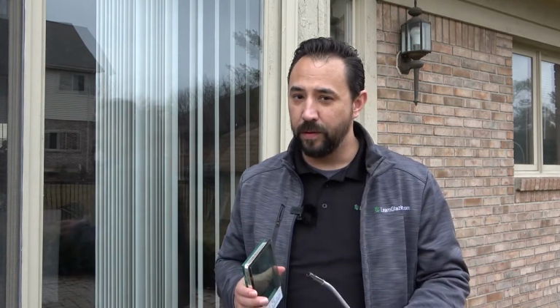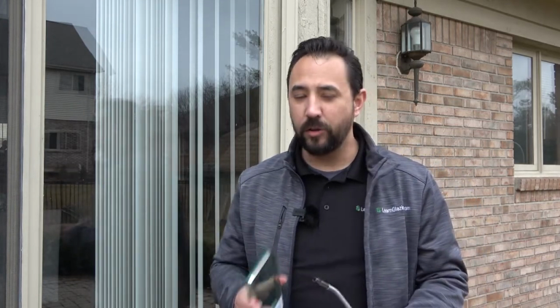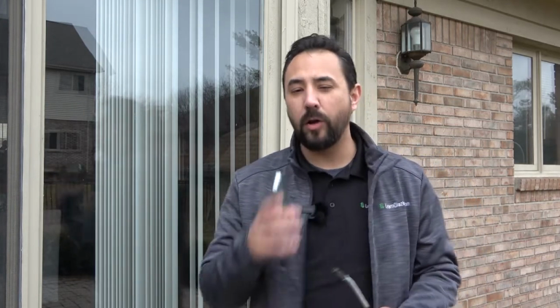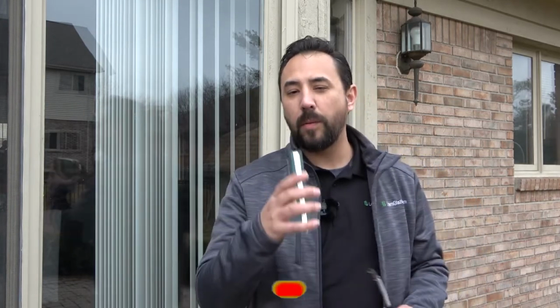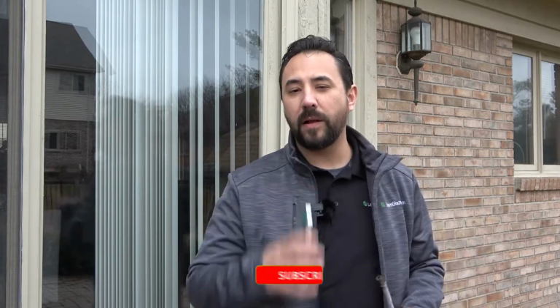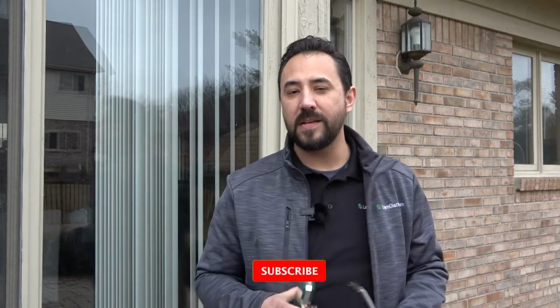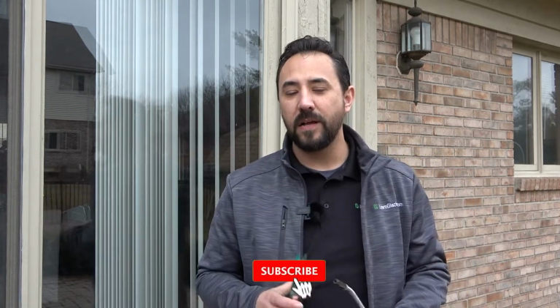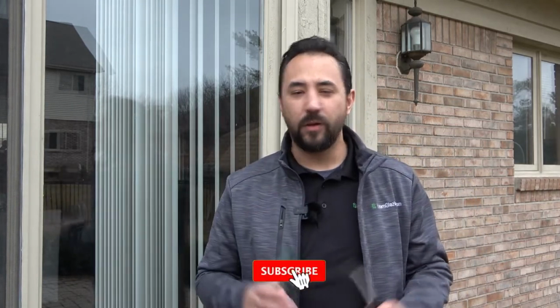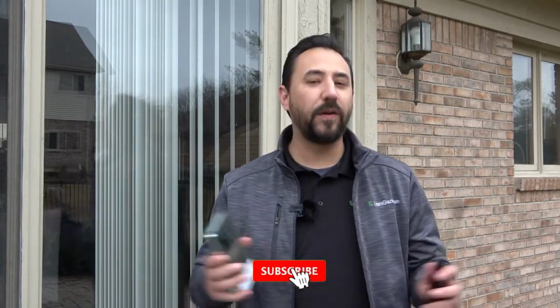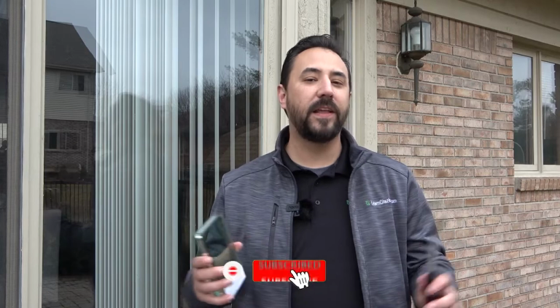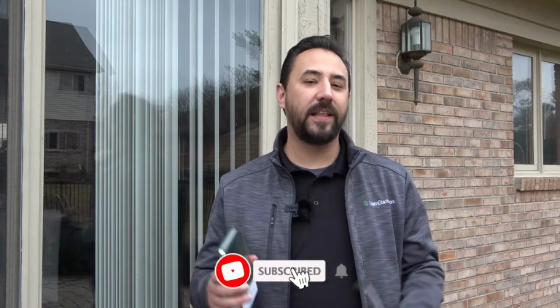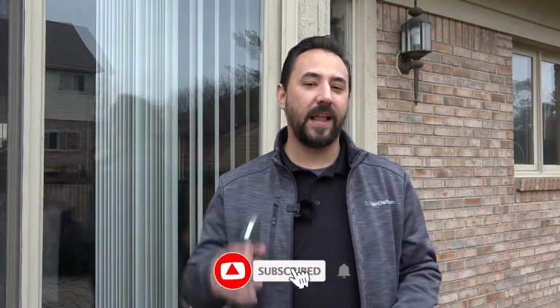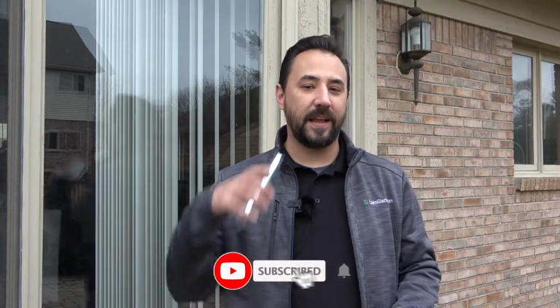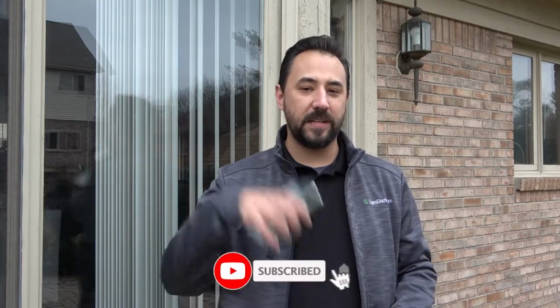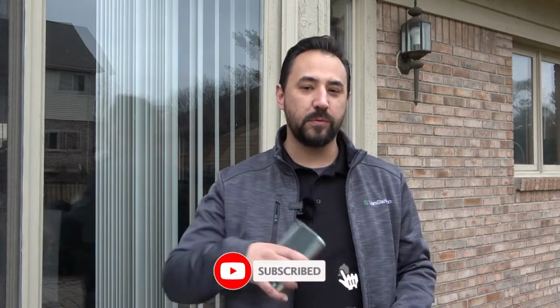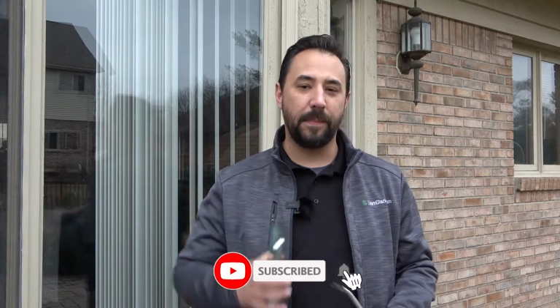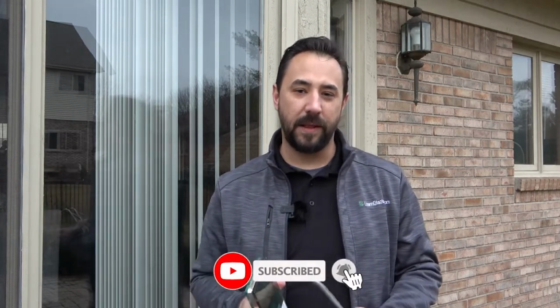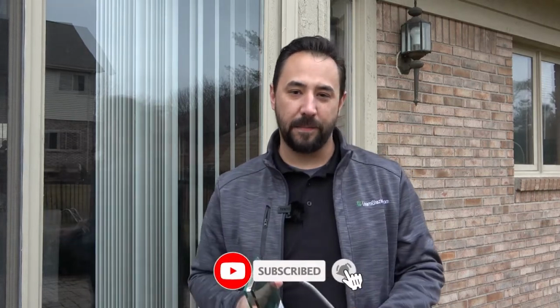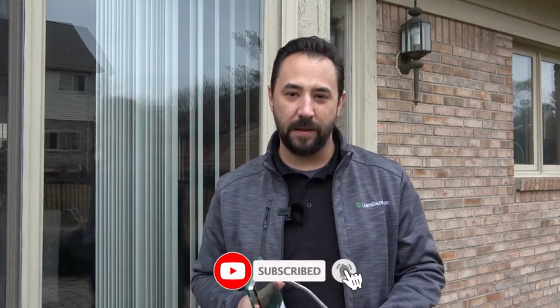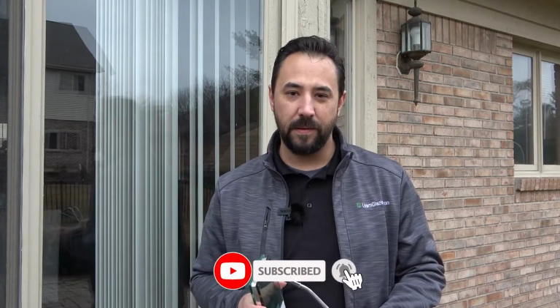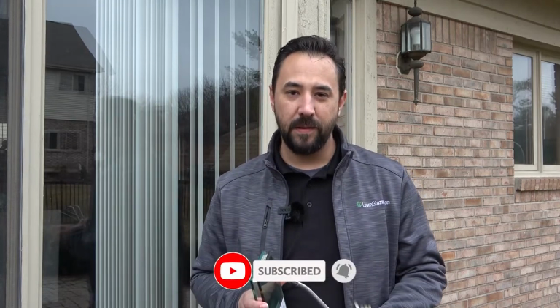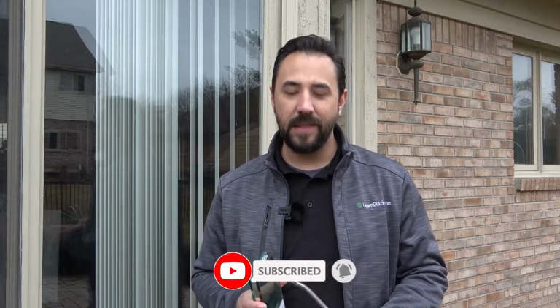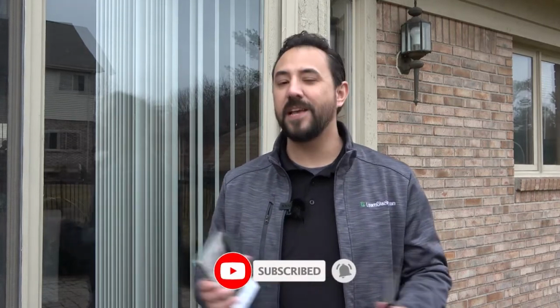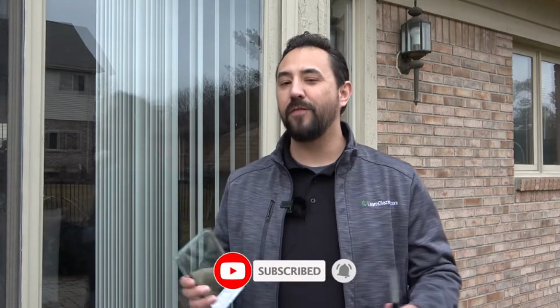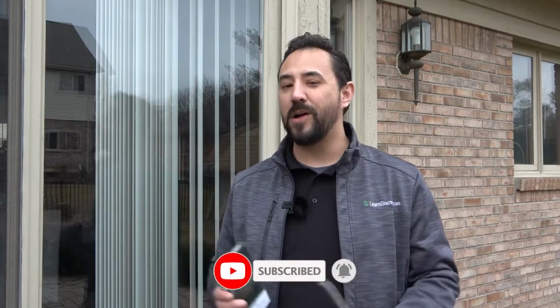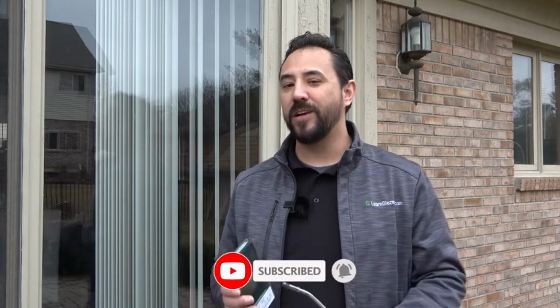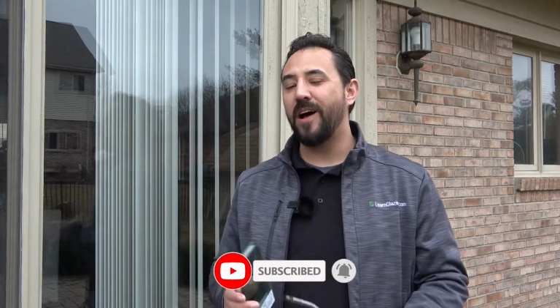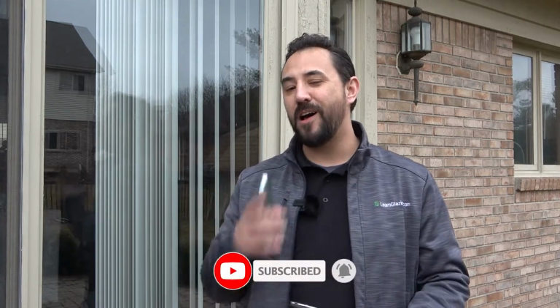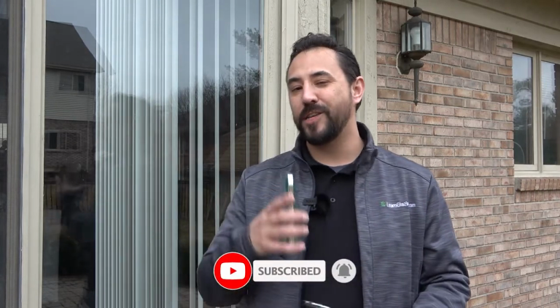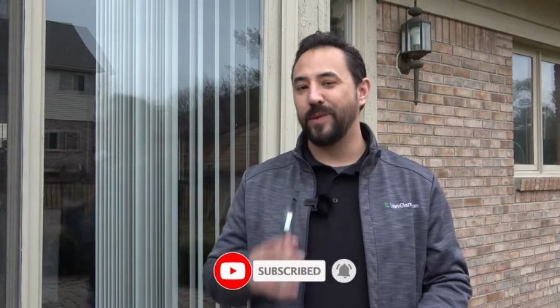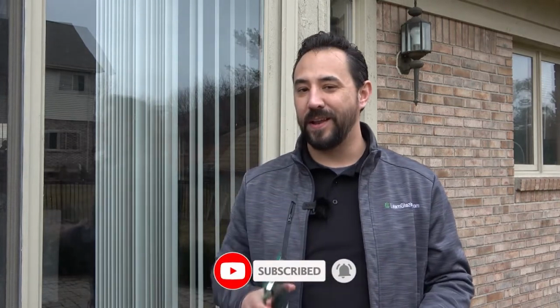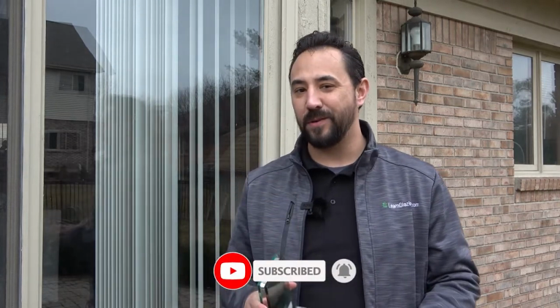To learn more about glass, don't forget to hit the like and subscribe button. Thanks again for watching. I'll see you in the next one.